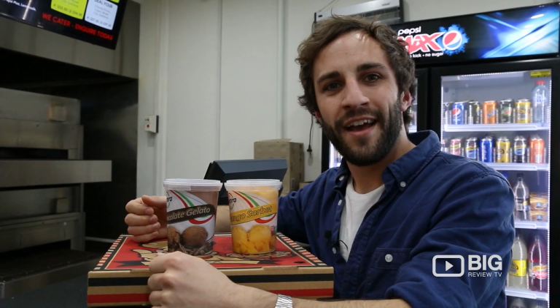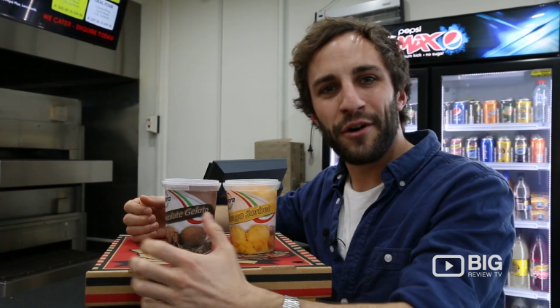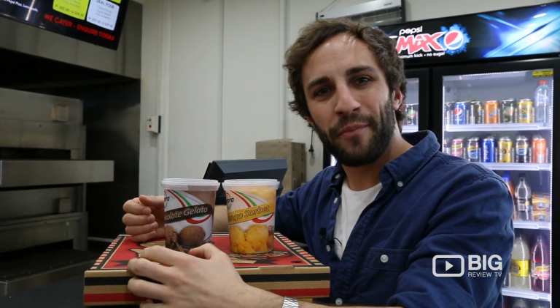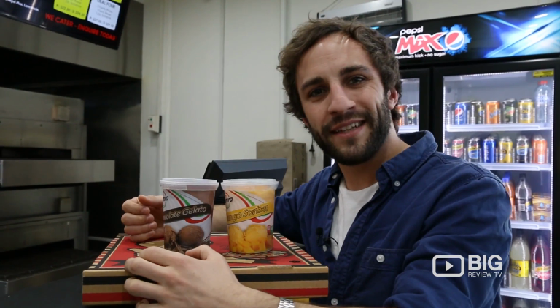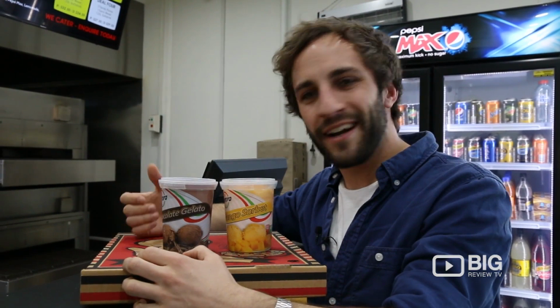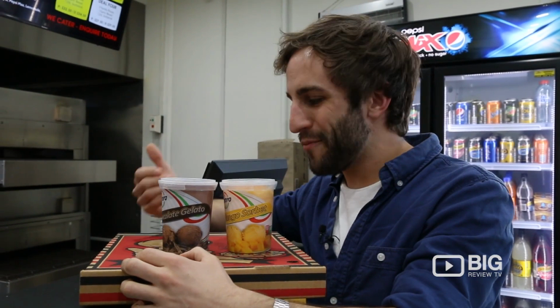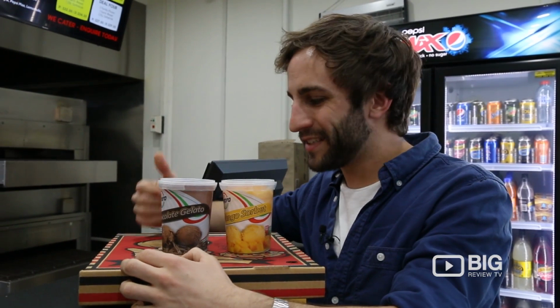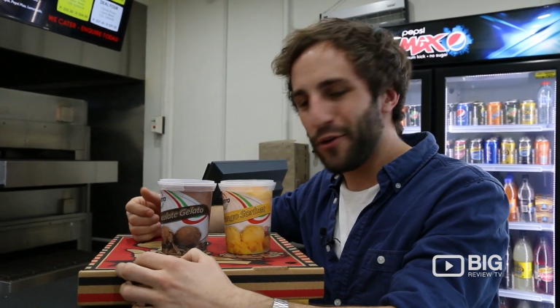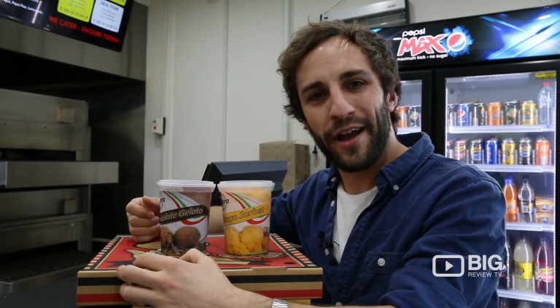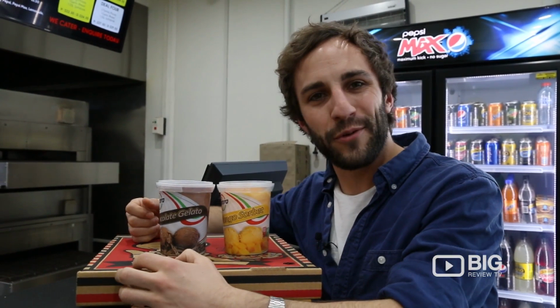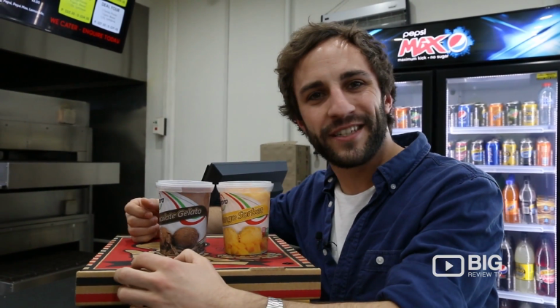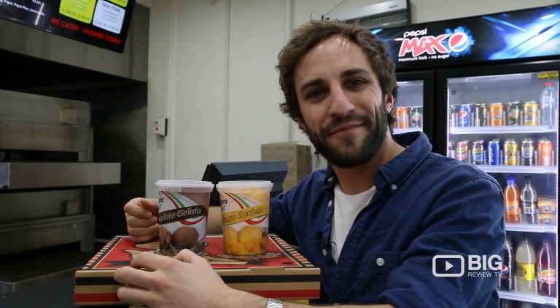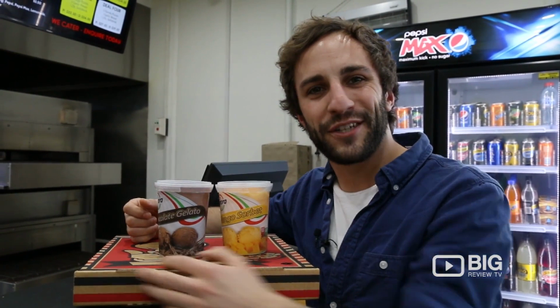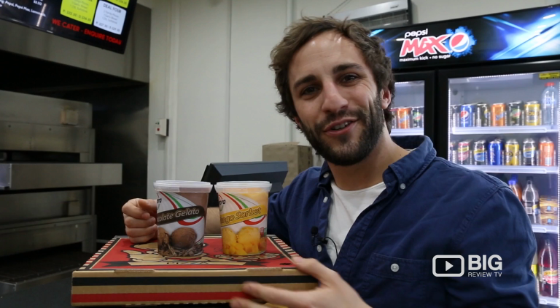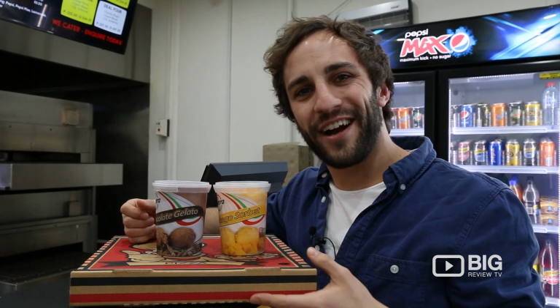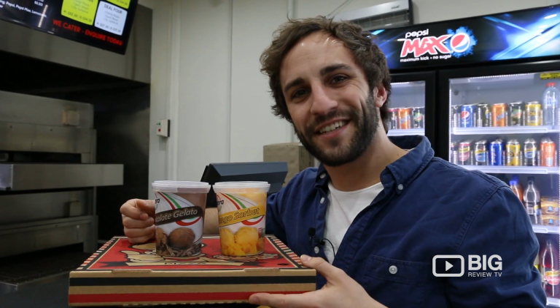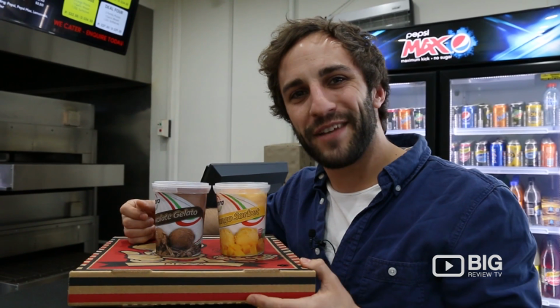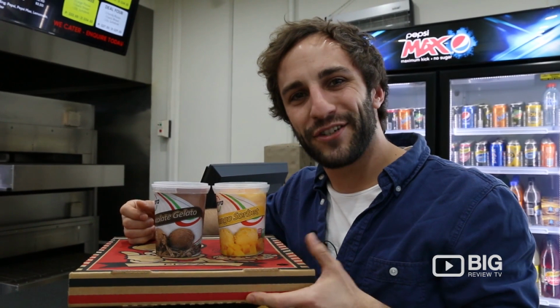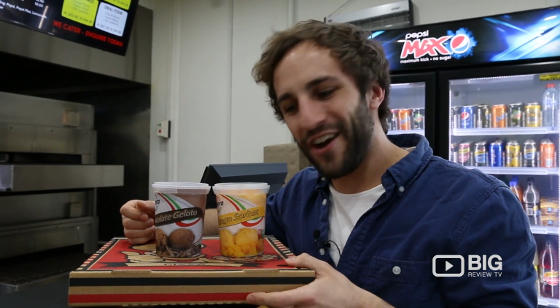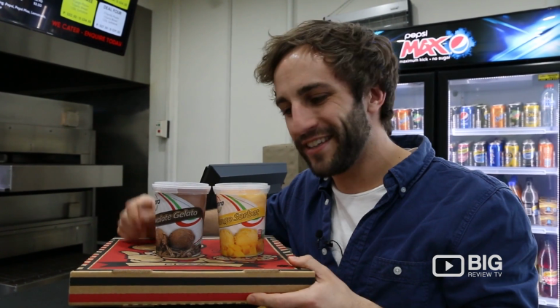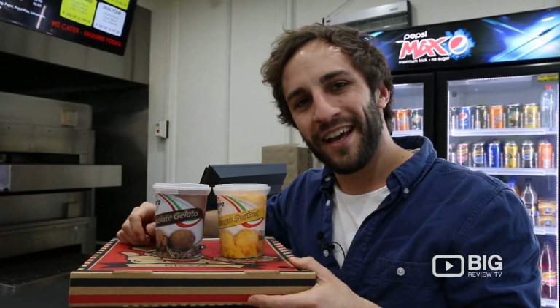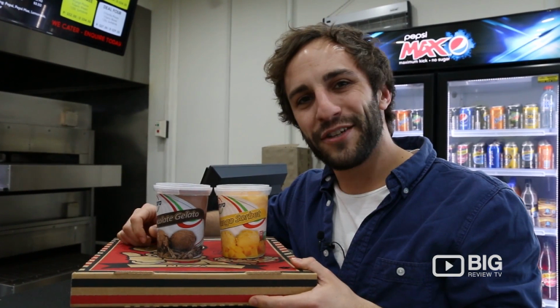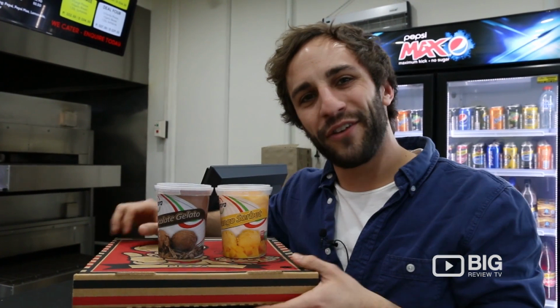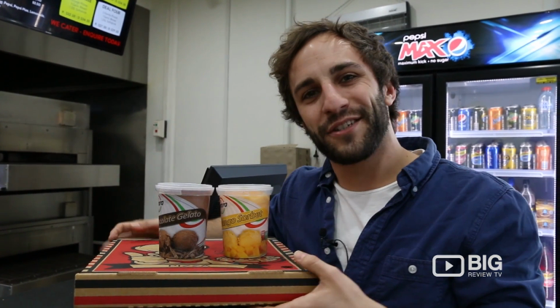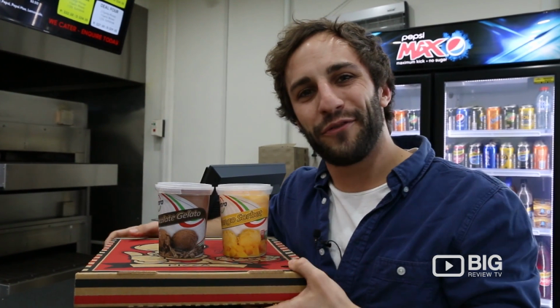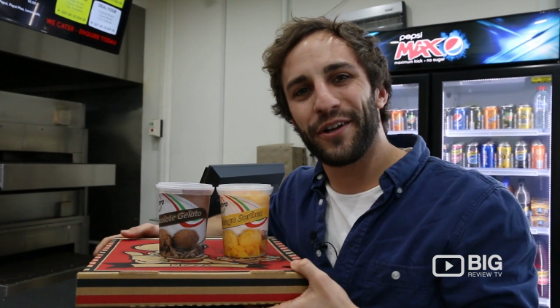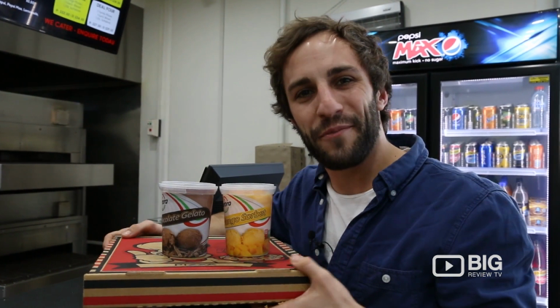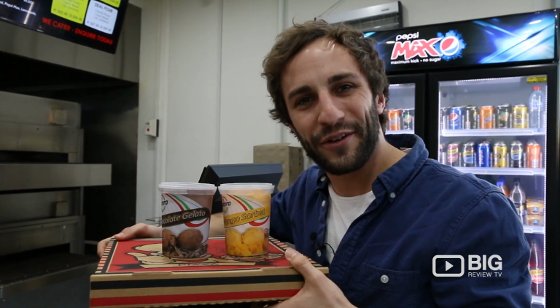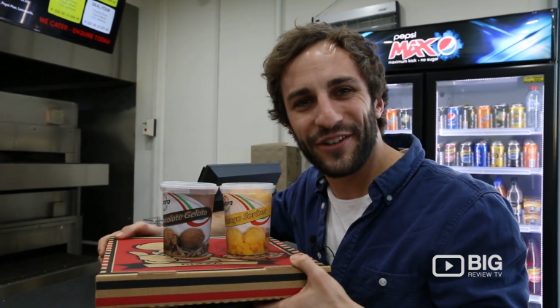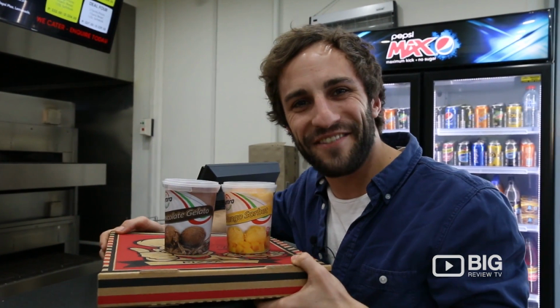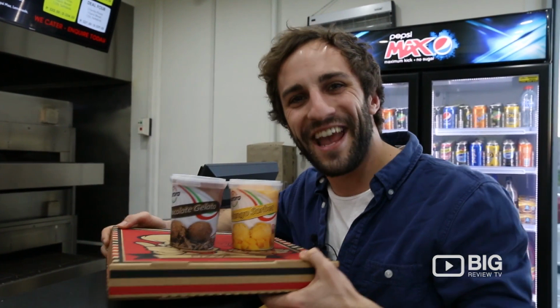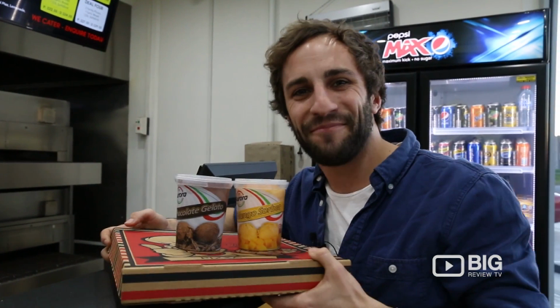I've got my pizza, I've got my sorbet. I'm all set. Make sure you guys come down and try this. And don't forget to review it on the Big Review TV app.